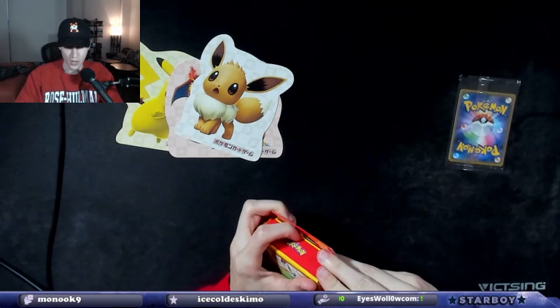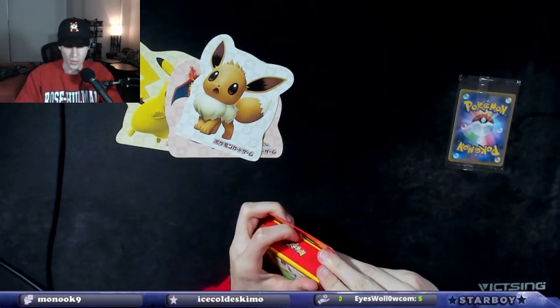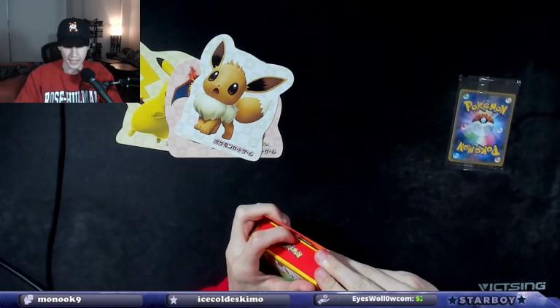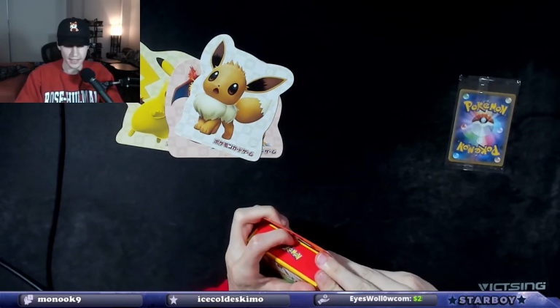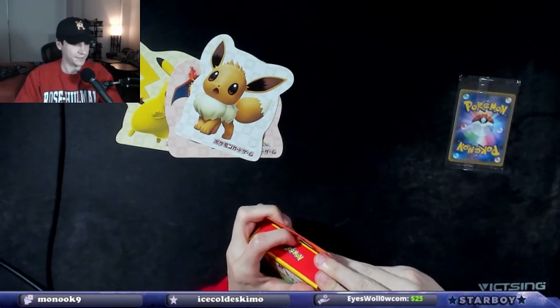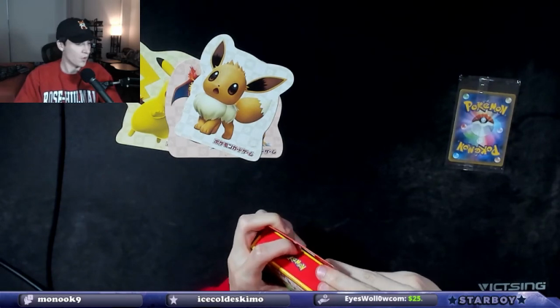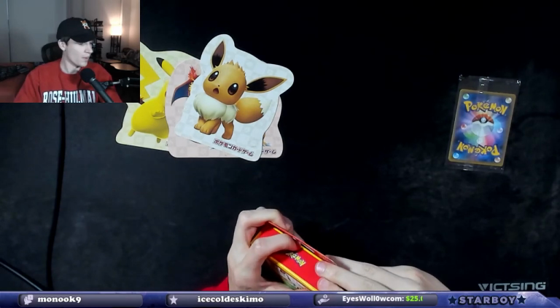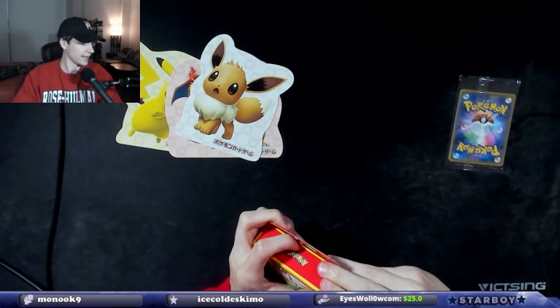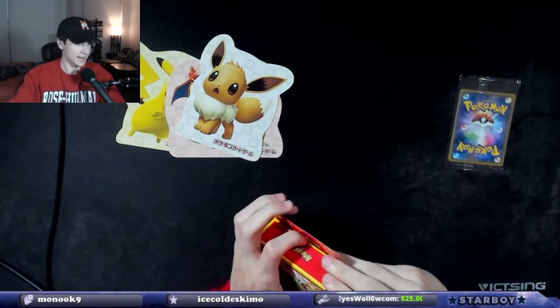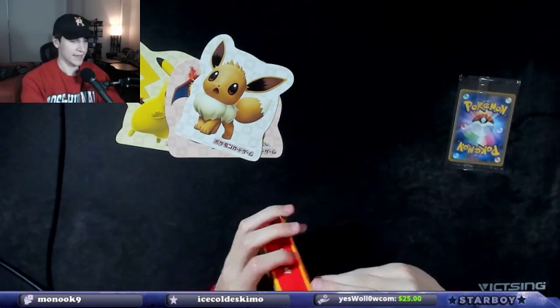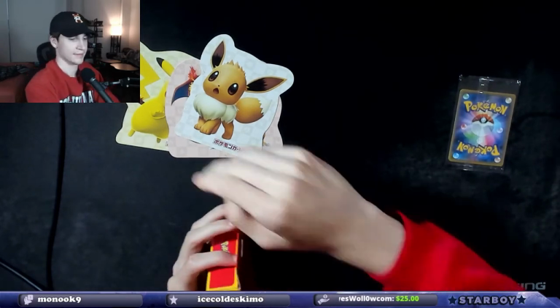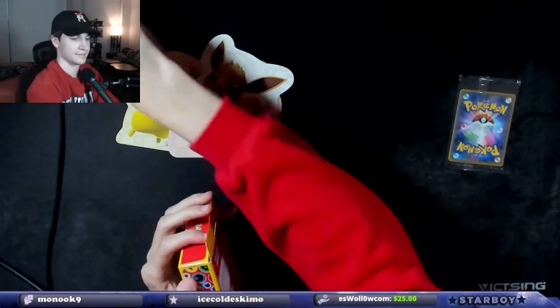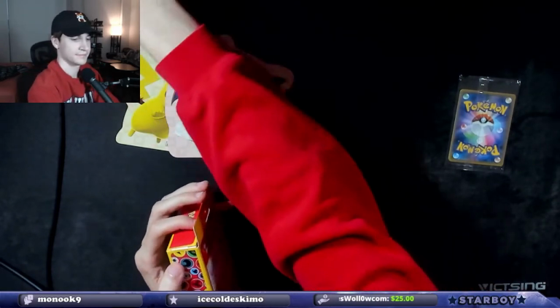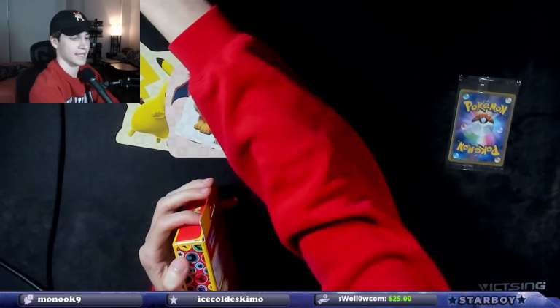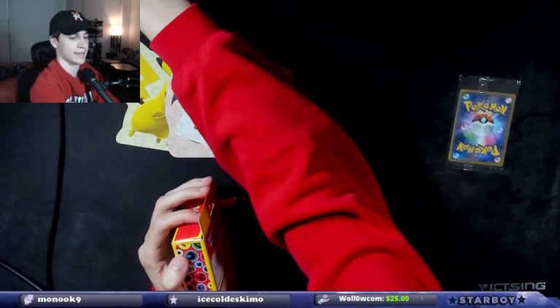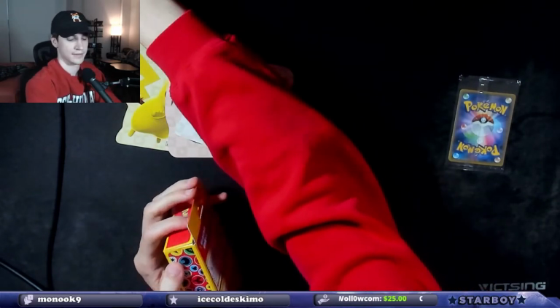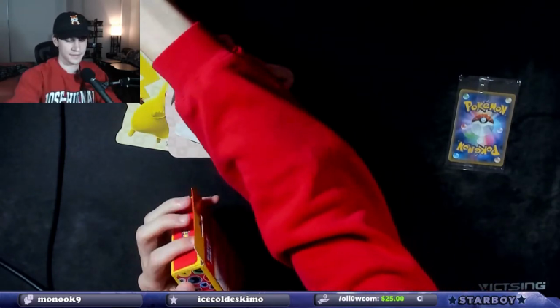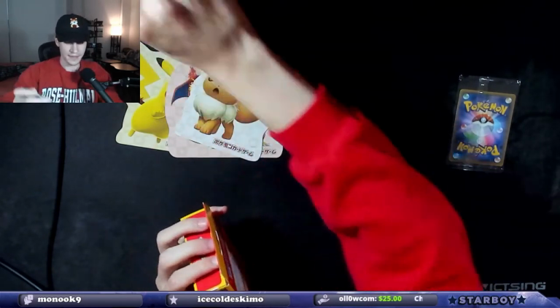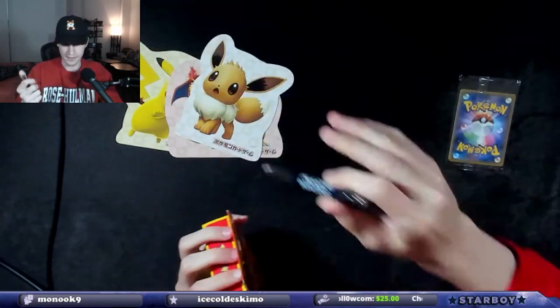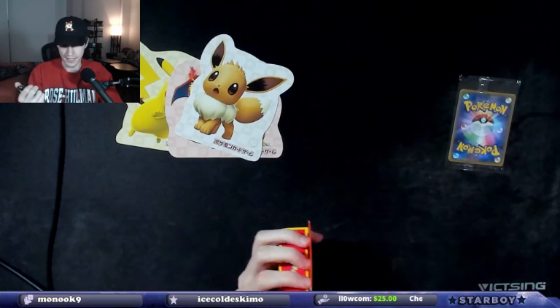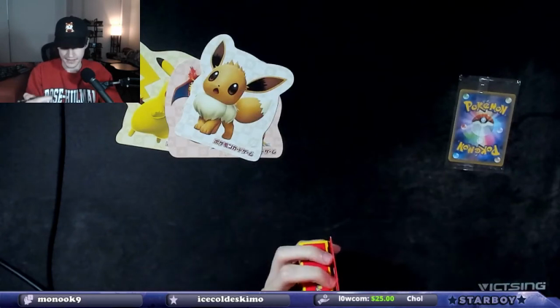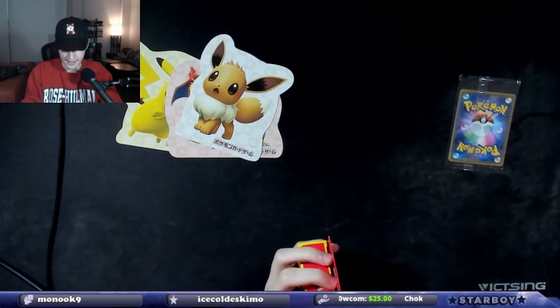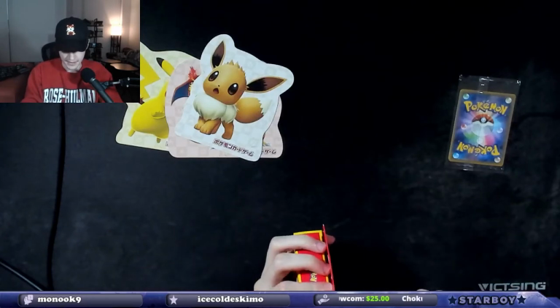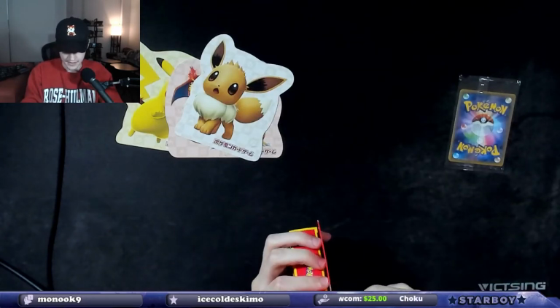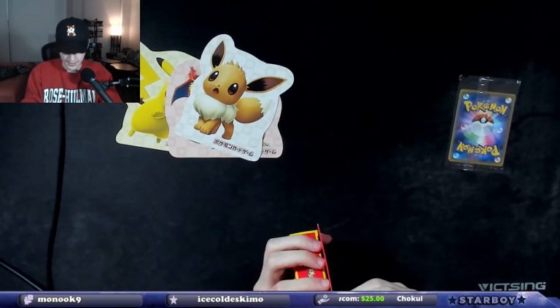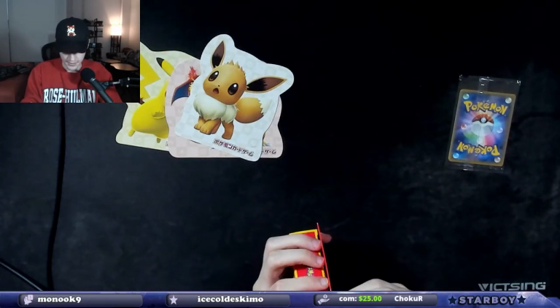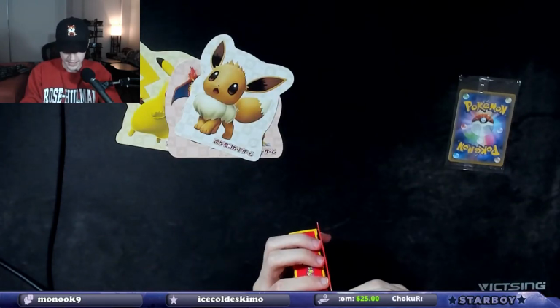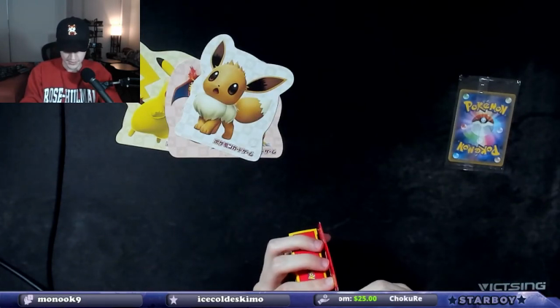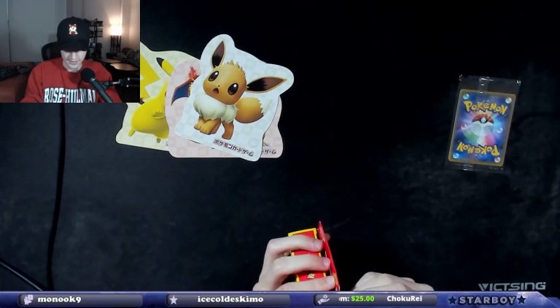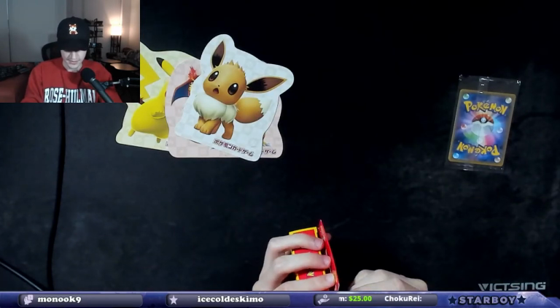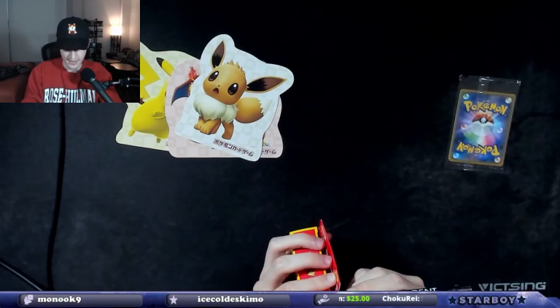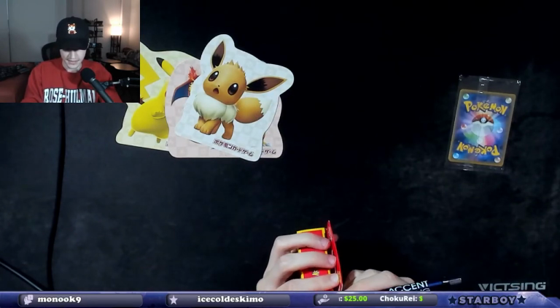Oh my God. Oh my God, I can't get into it. I'm getting pissed. I'm going to throw hands with the box.